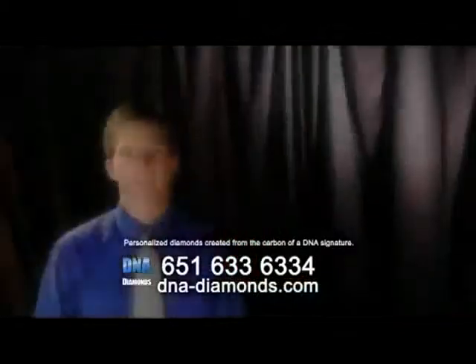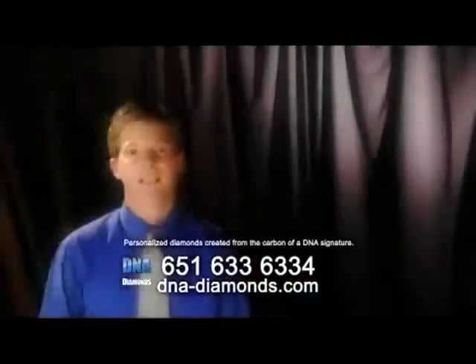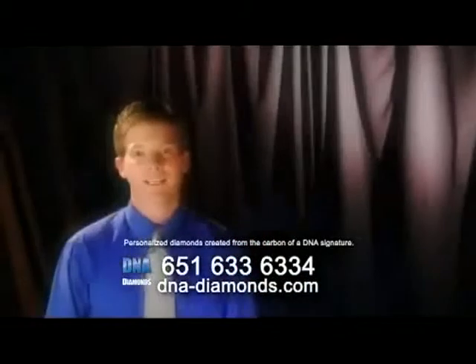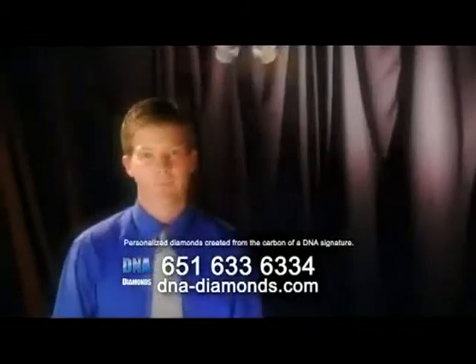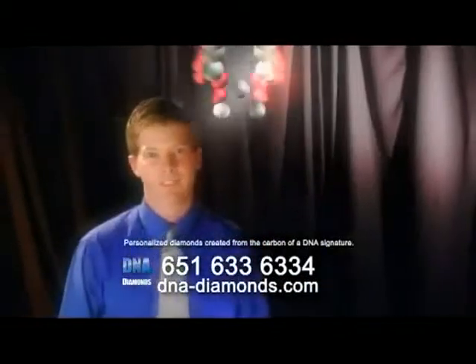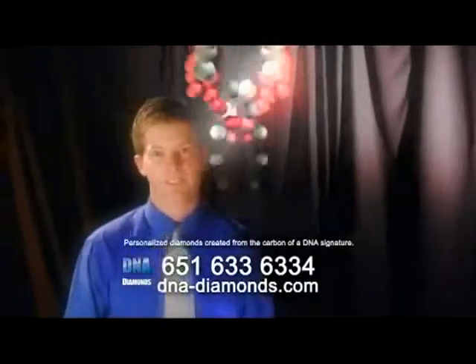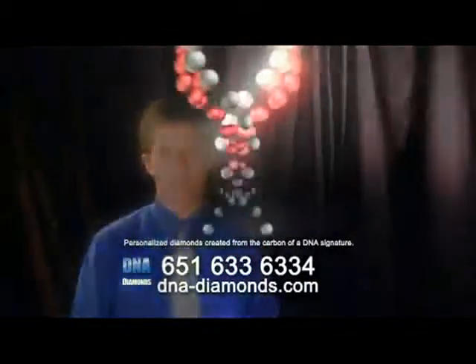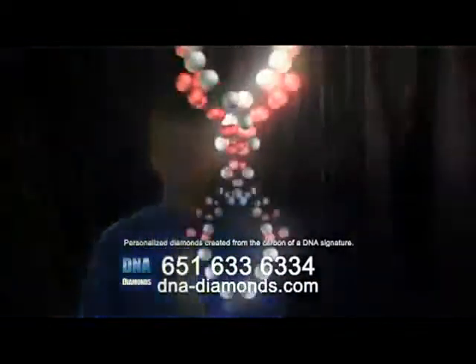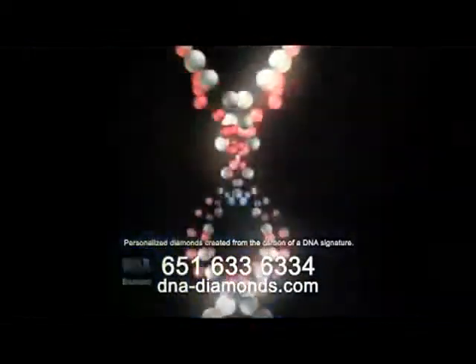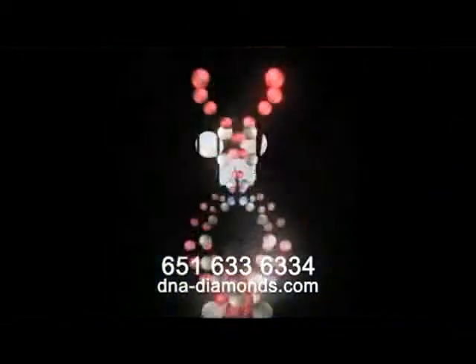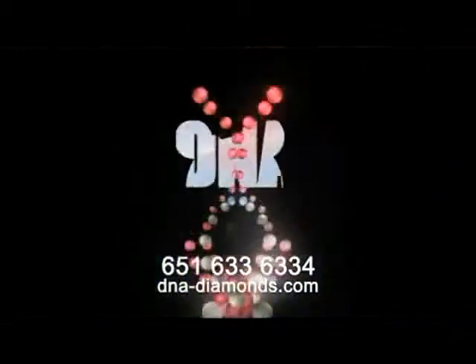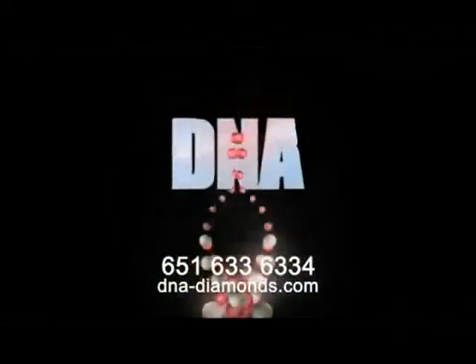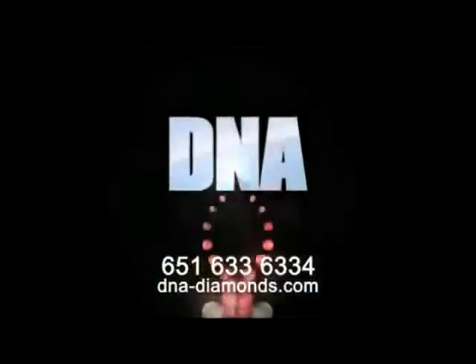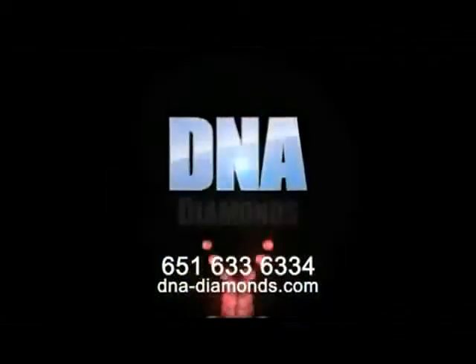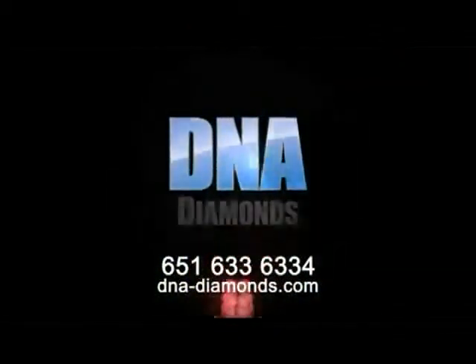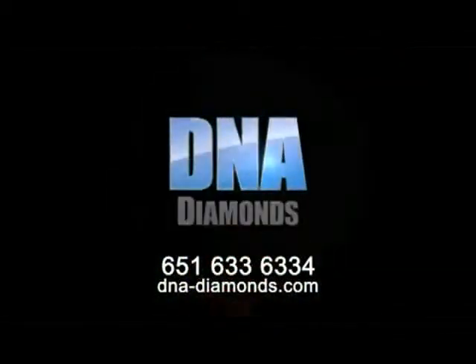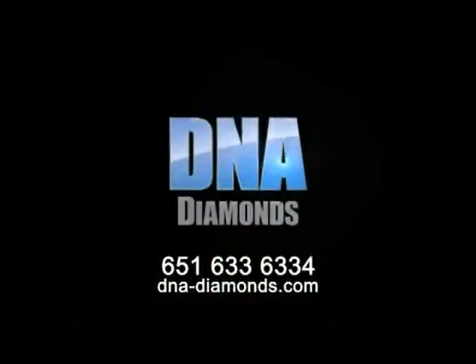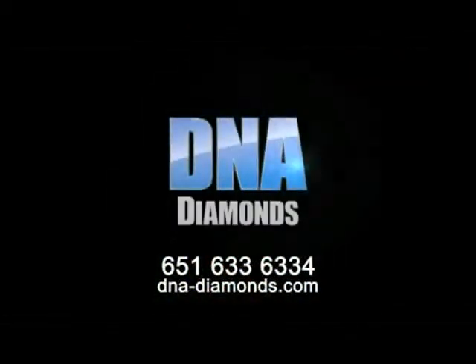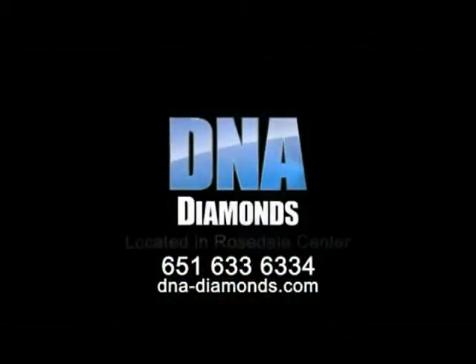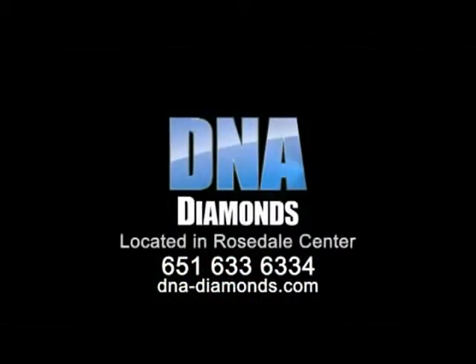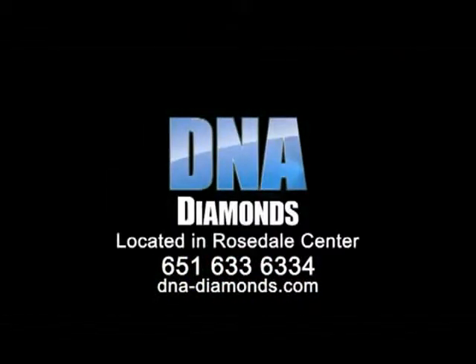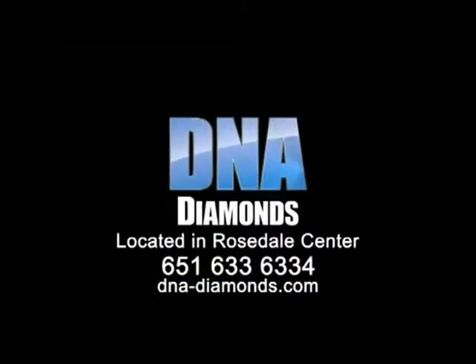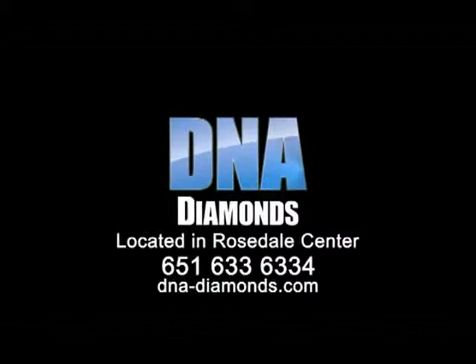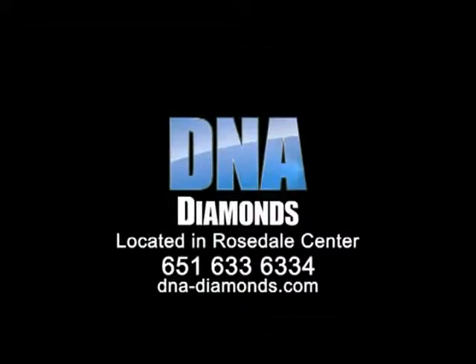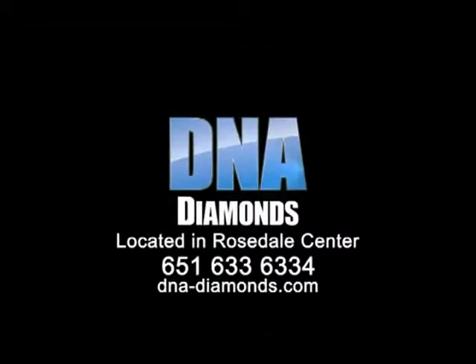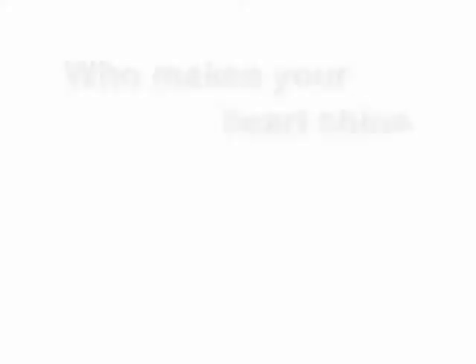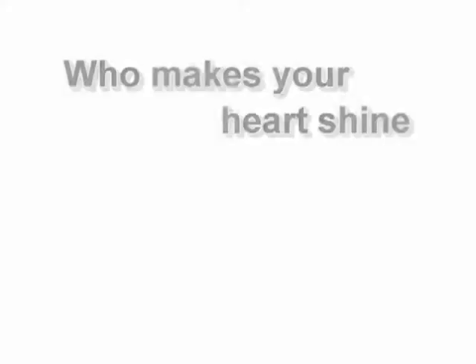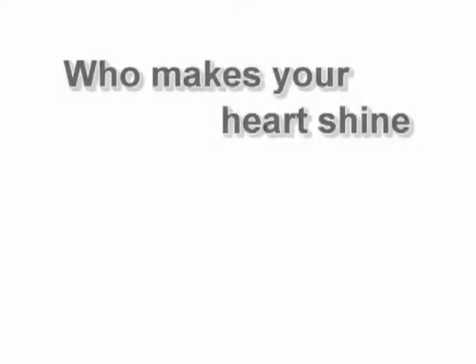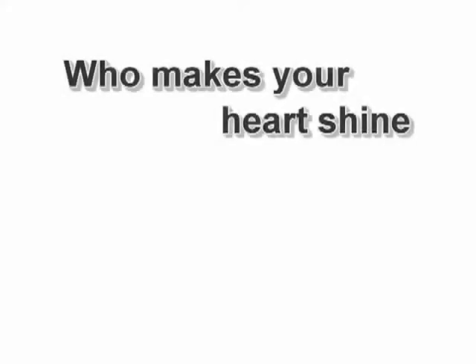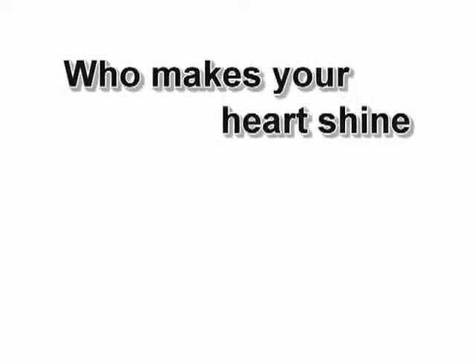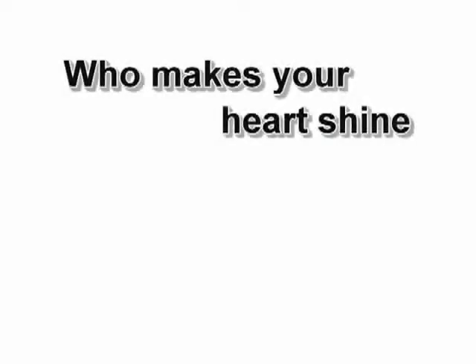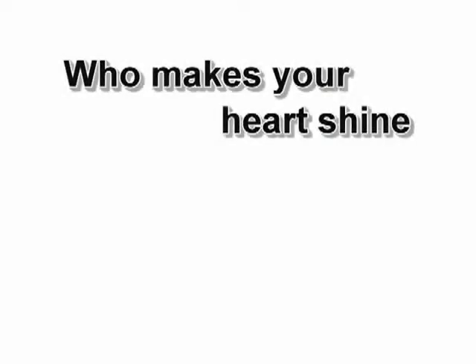DNA Diamonds — keeping the ones you love closer than ever before possible. Thank you very much.